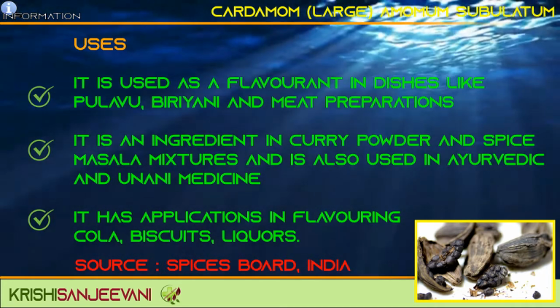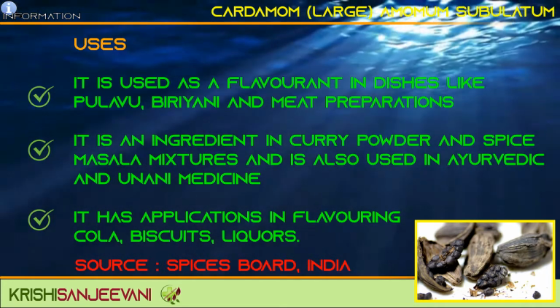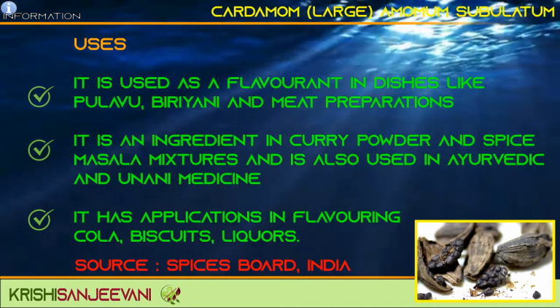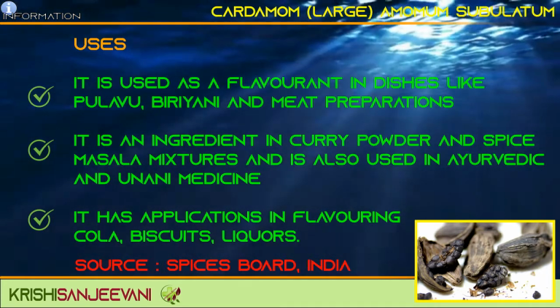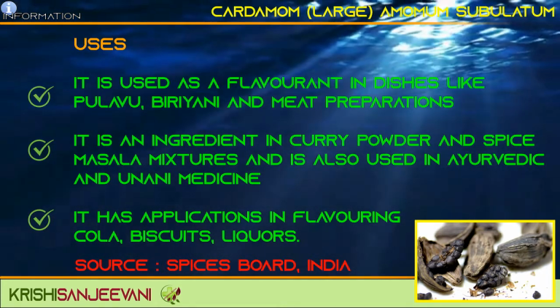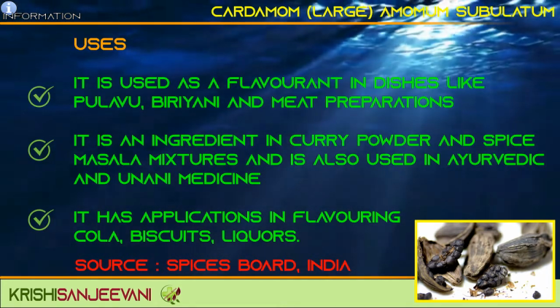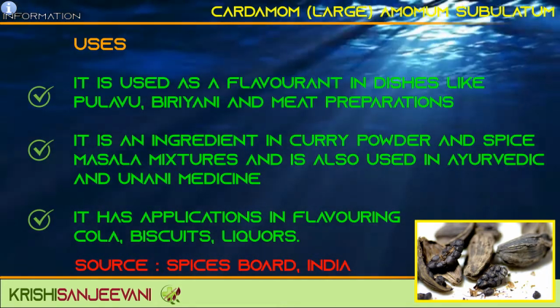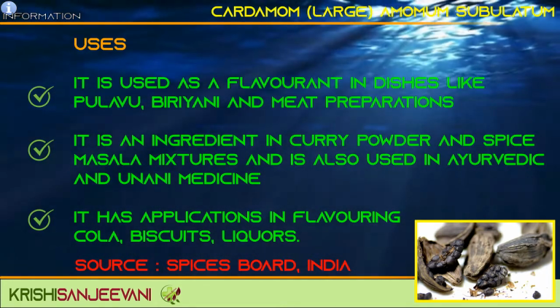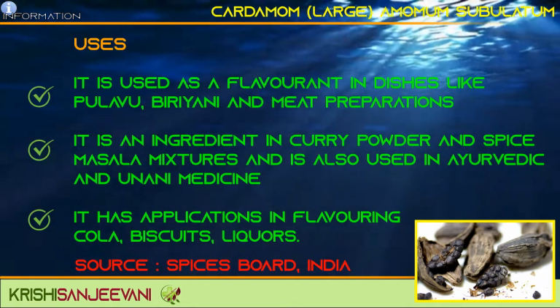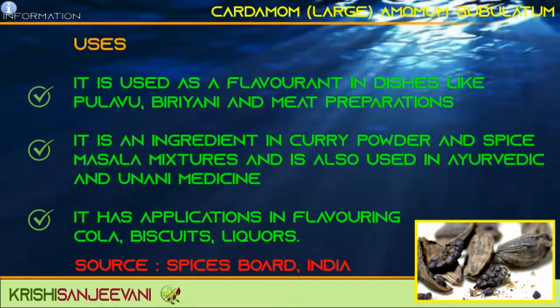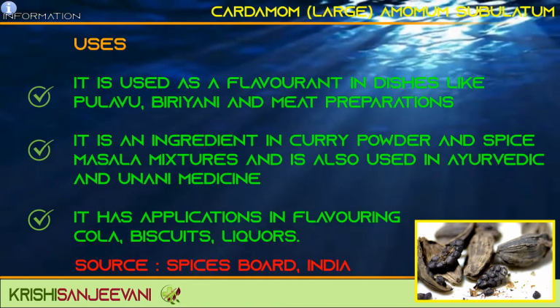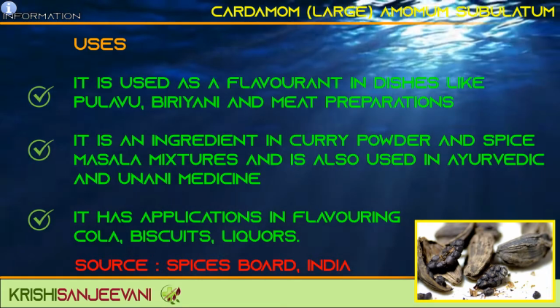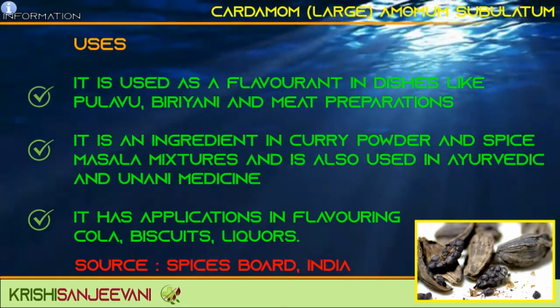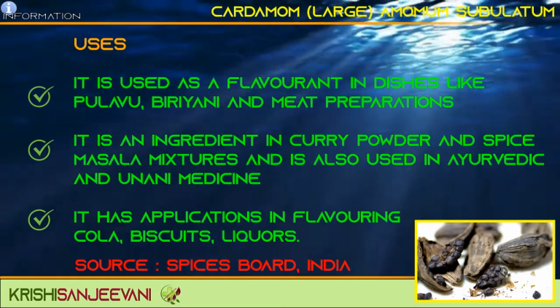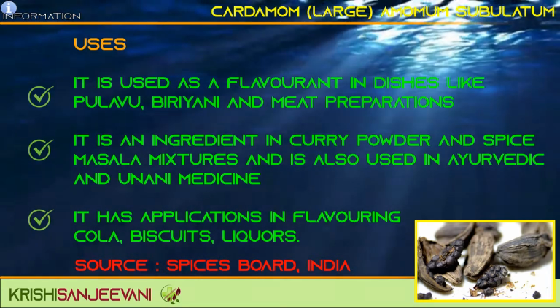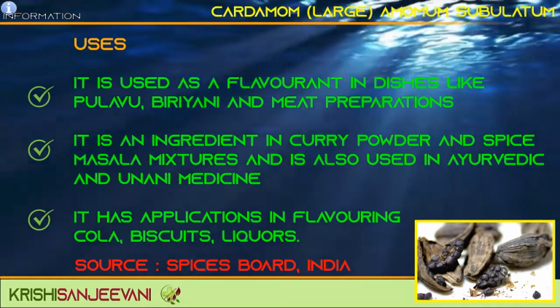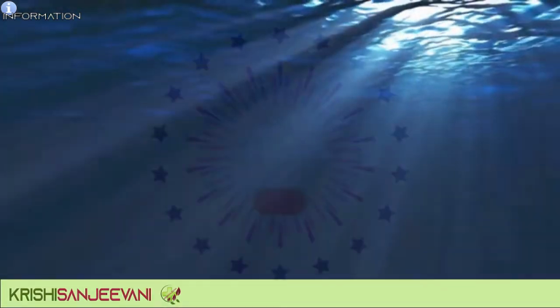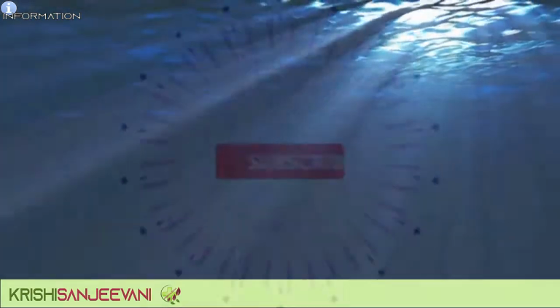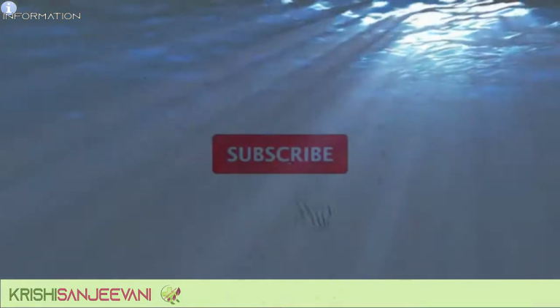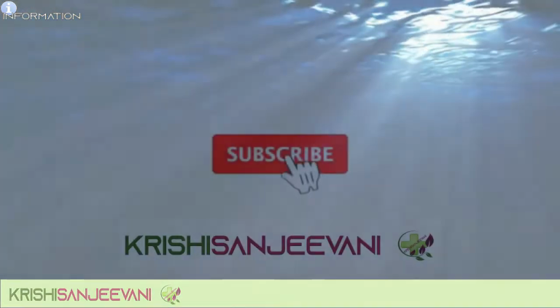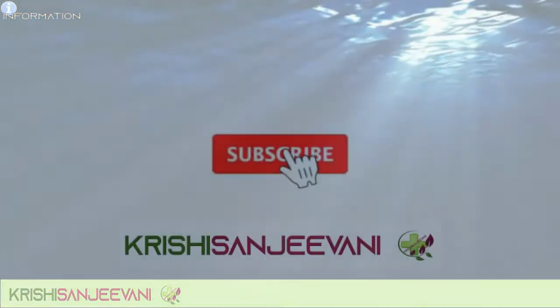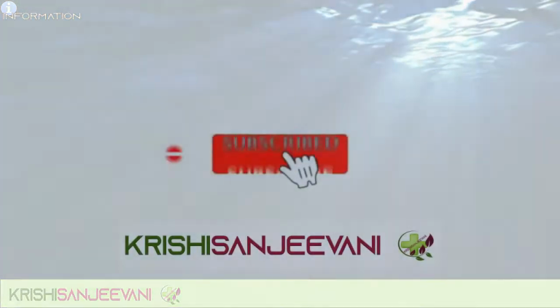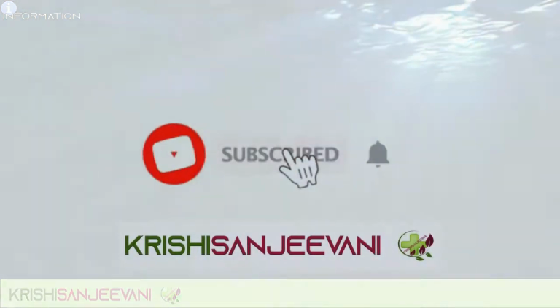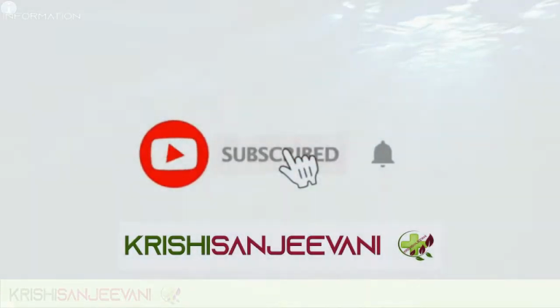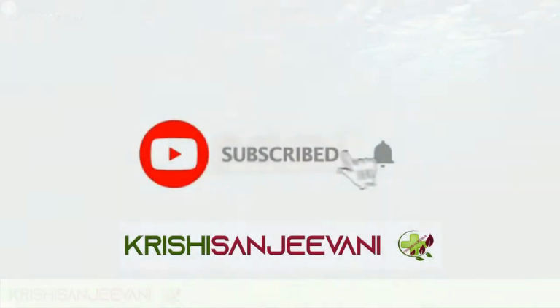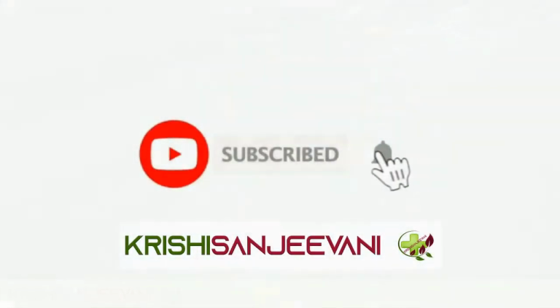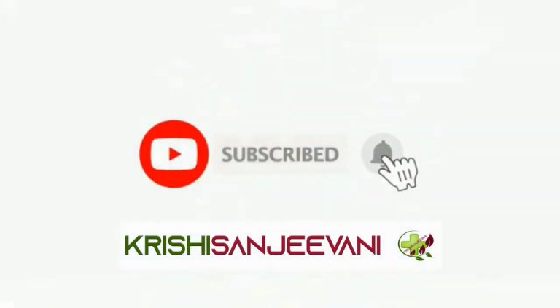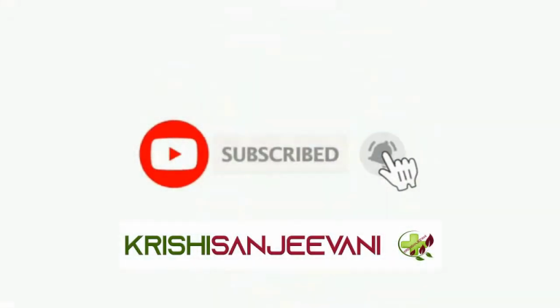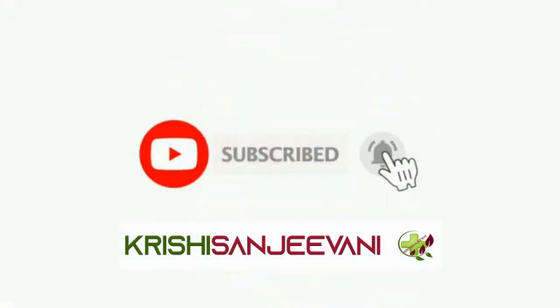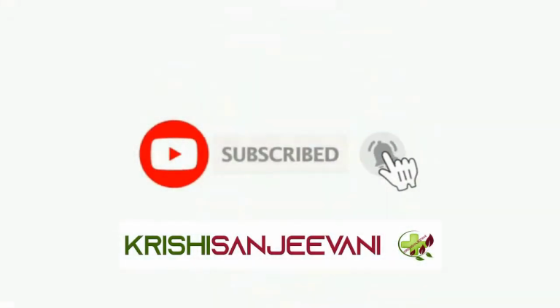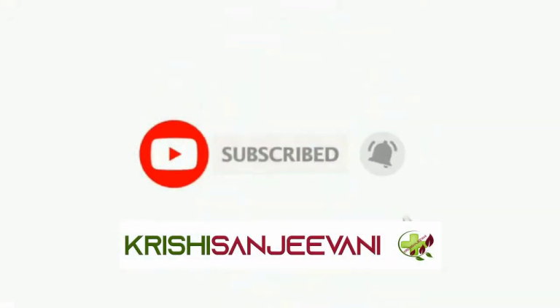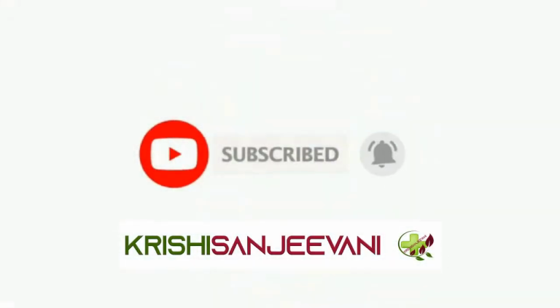Spices Board, India. For Krishi Sanchivini — Vidya Johnson.